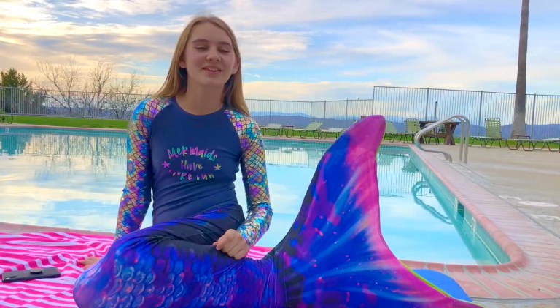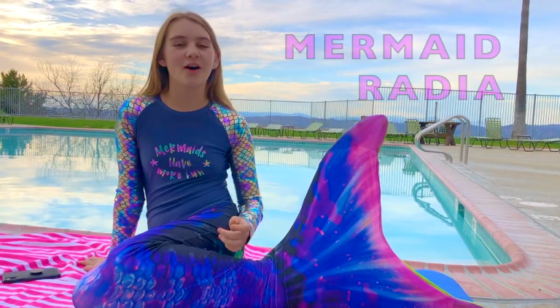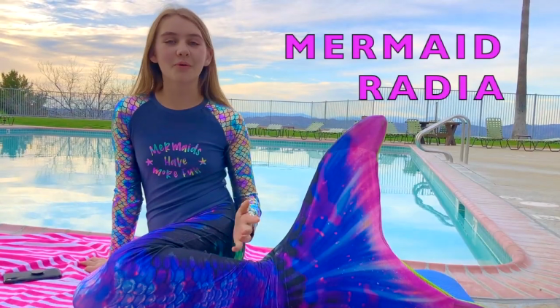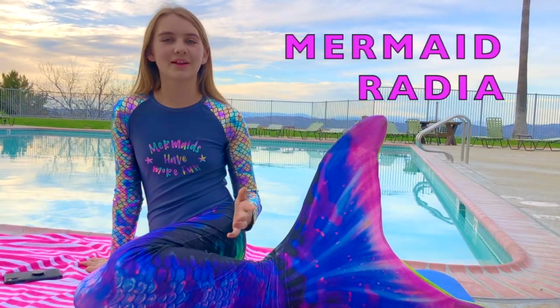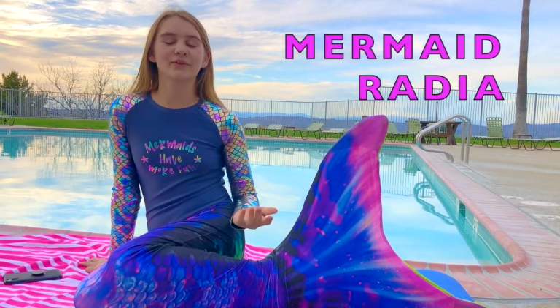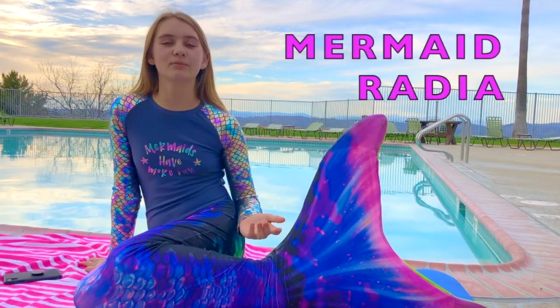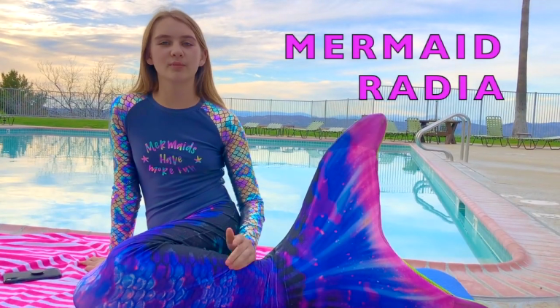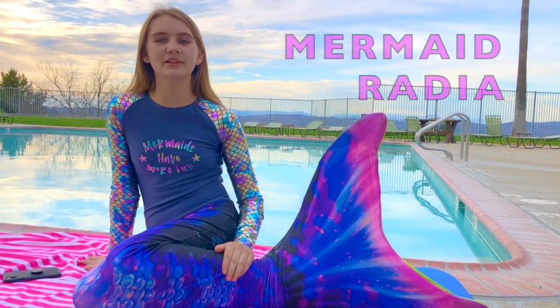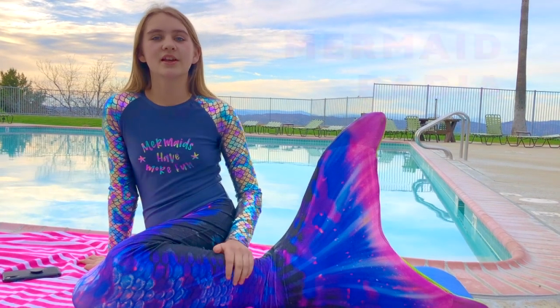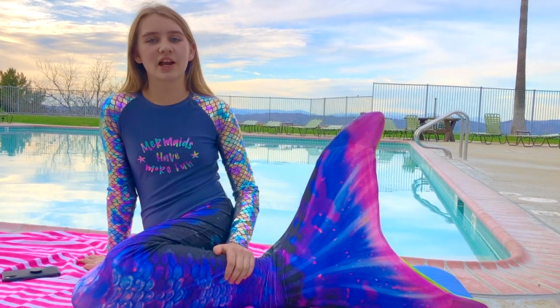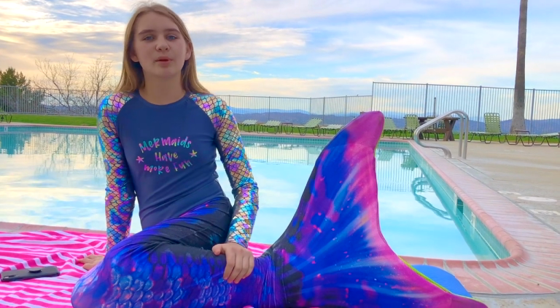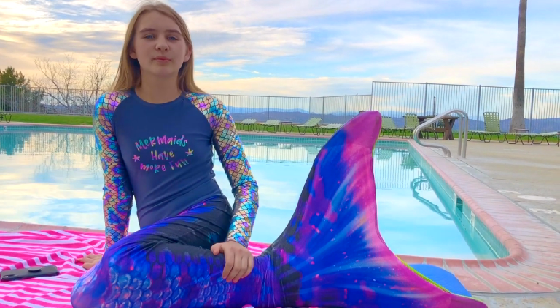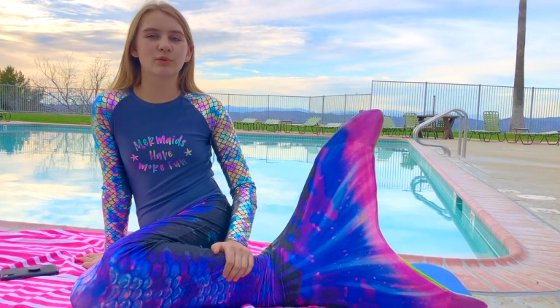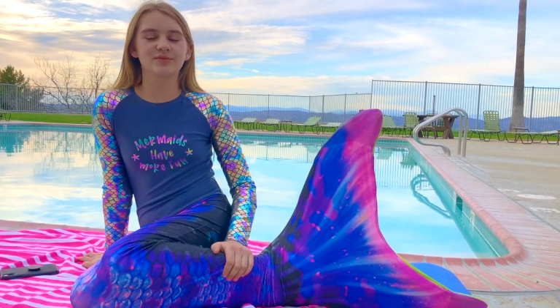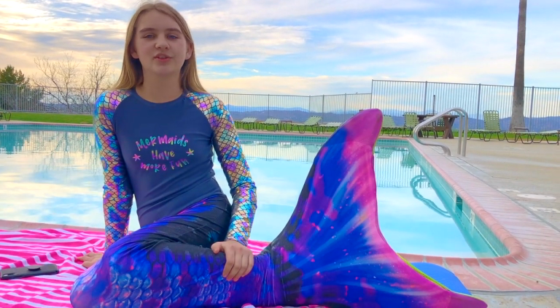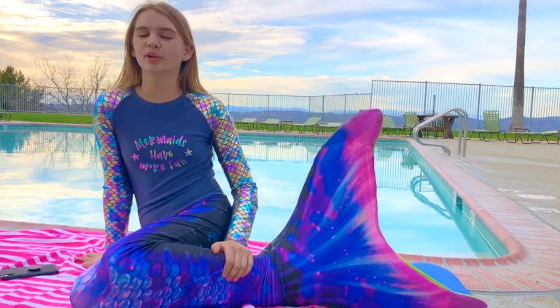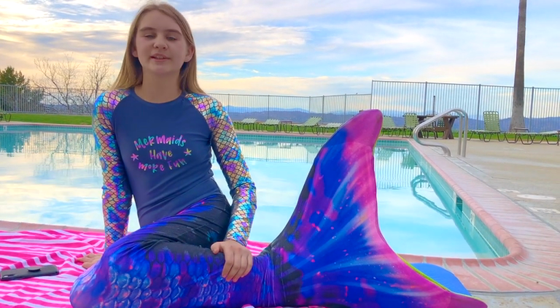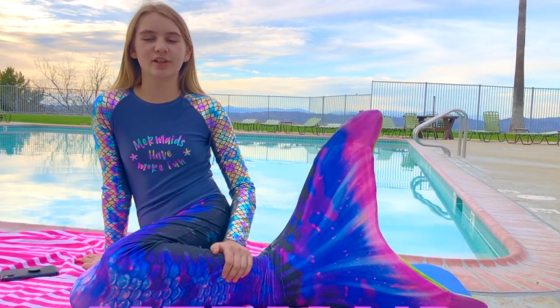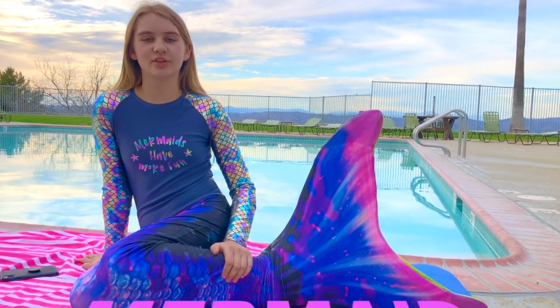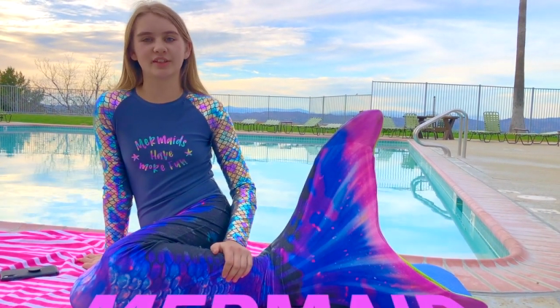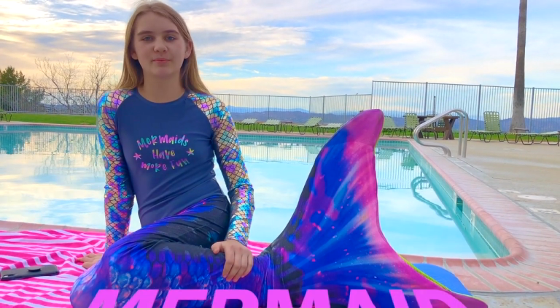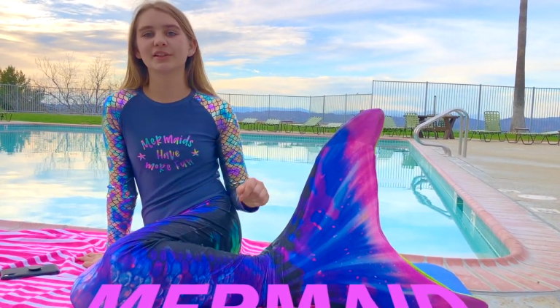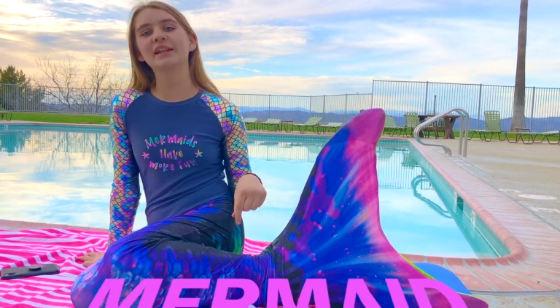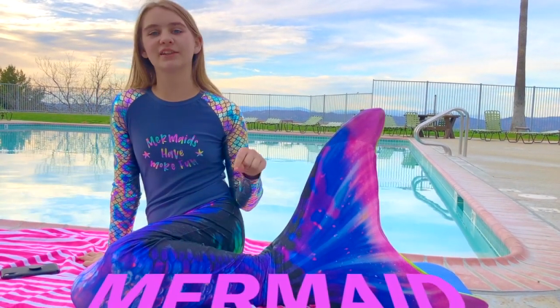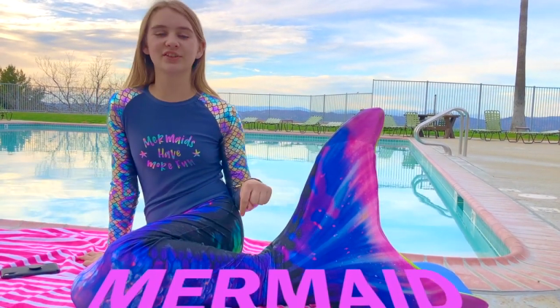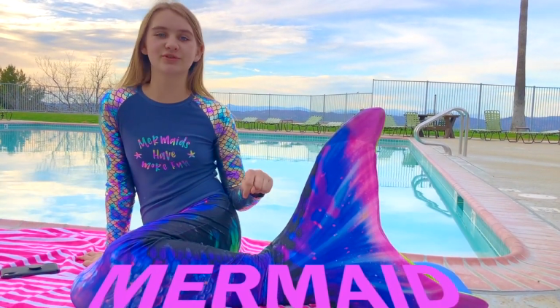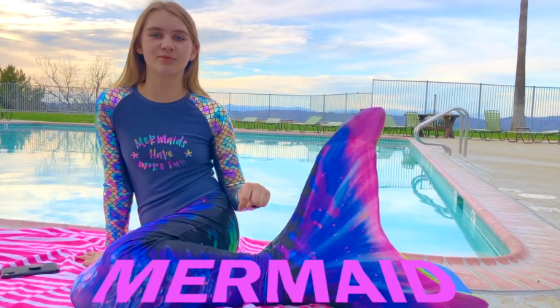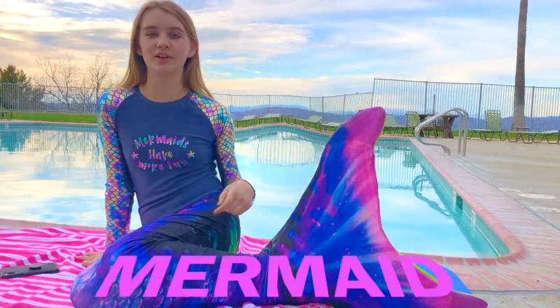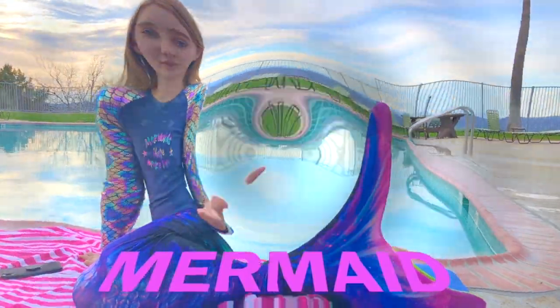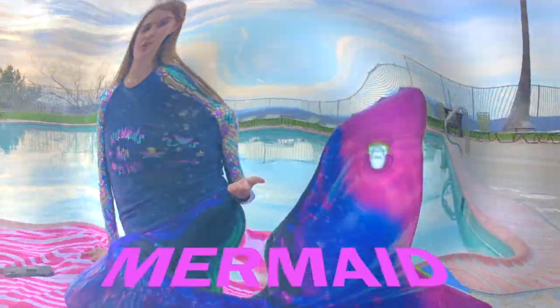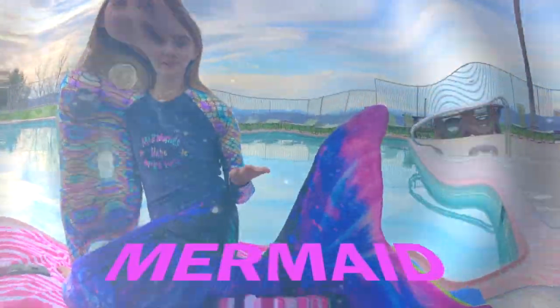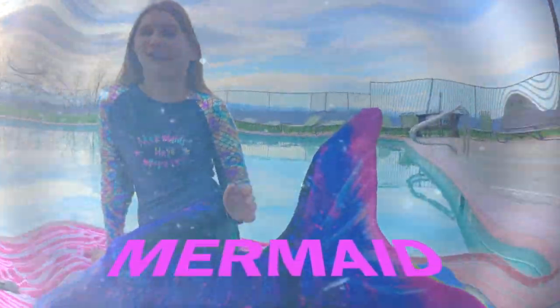If you like mermaids, check out my mermaid web series, Mermaid Secrets of the Deep — the link is in the description, and so is my Instagram.